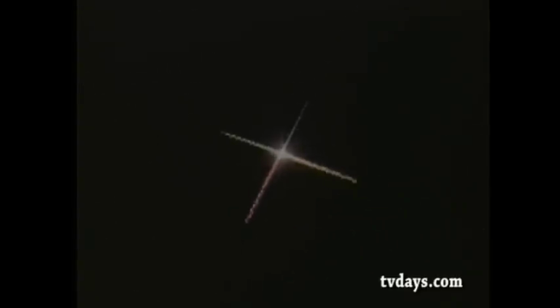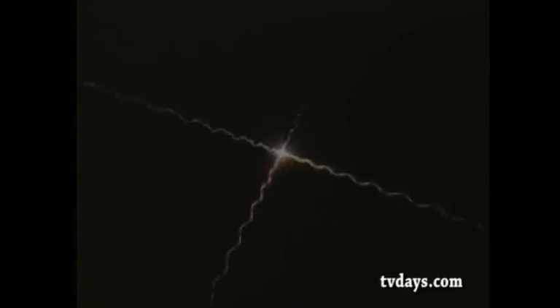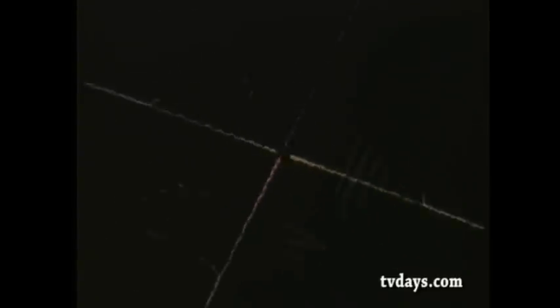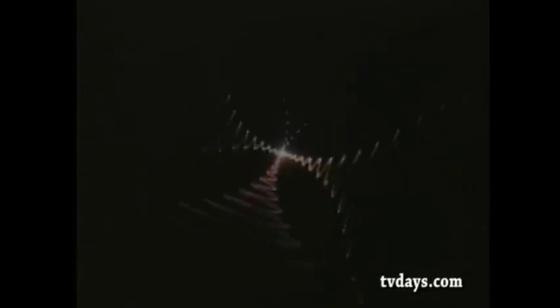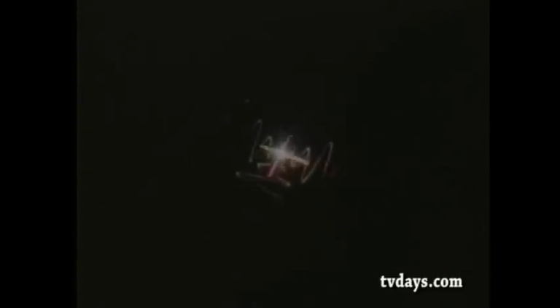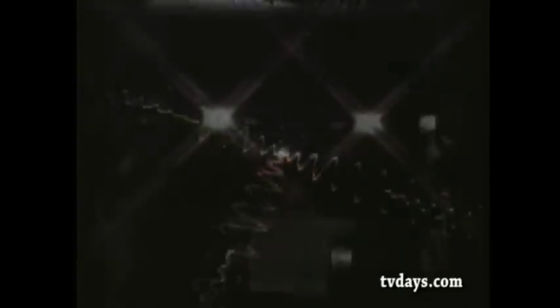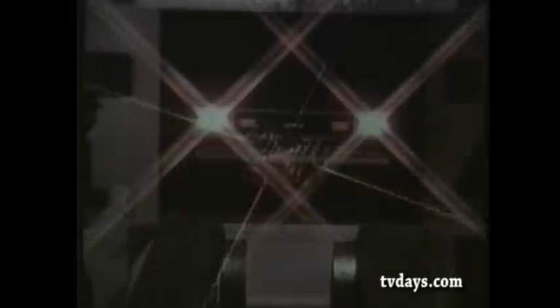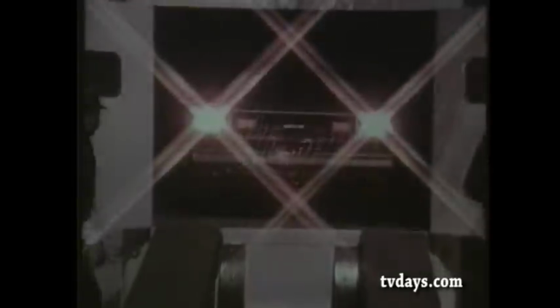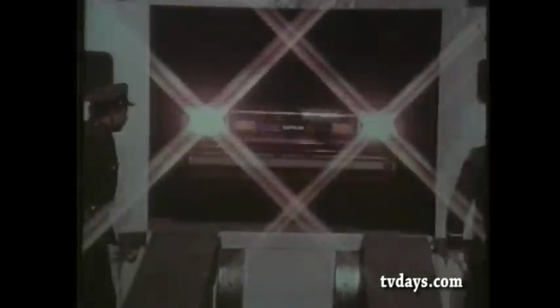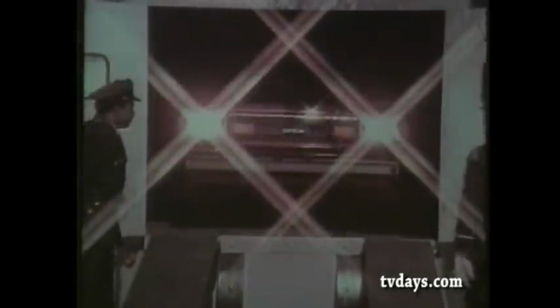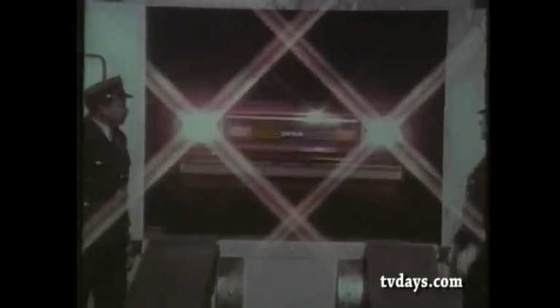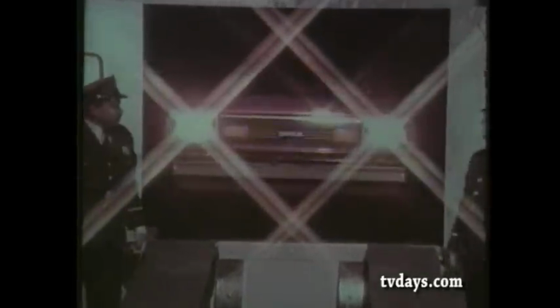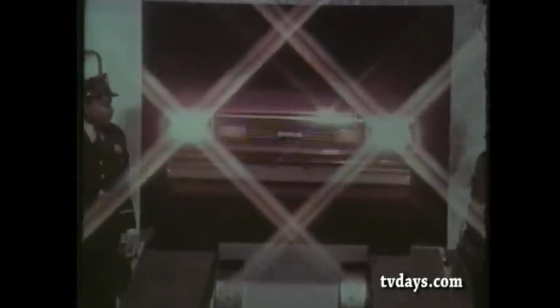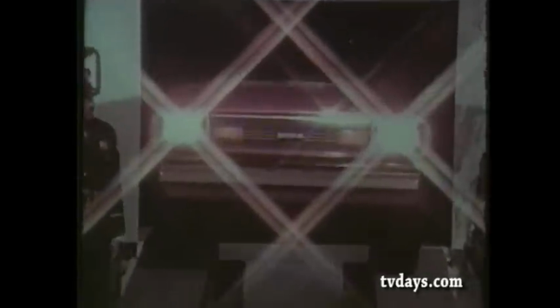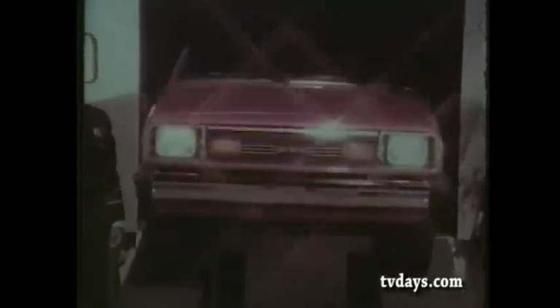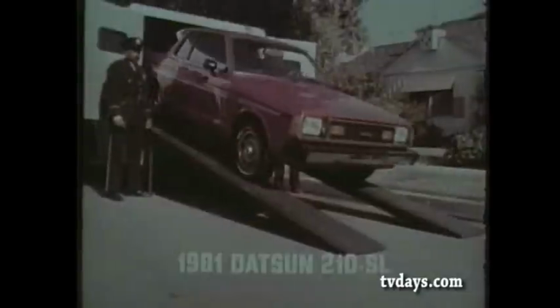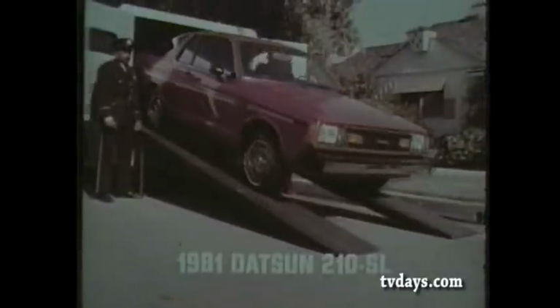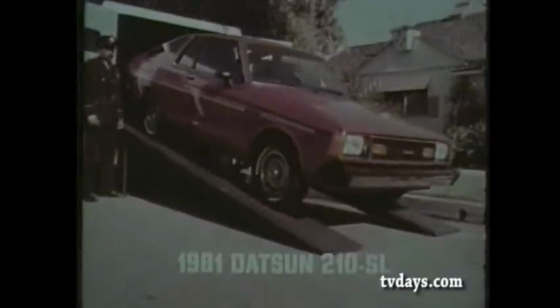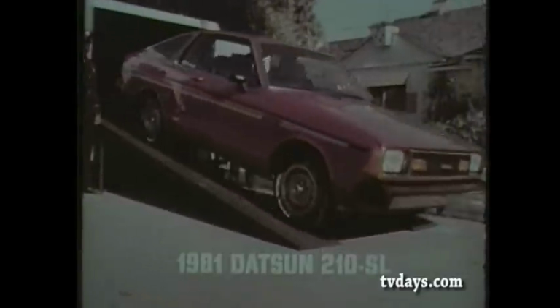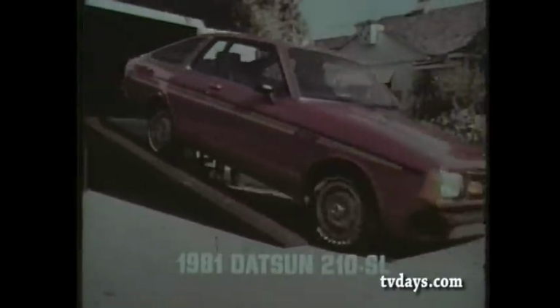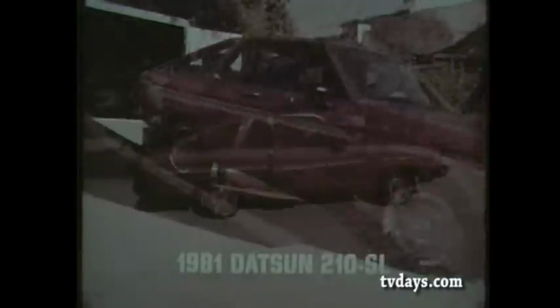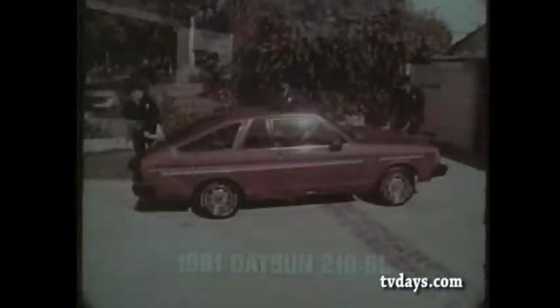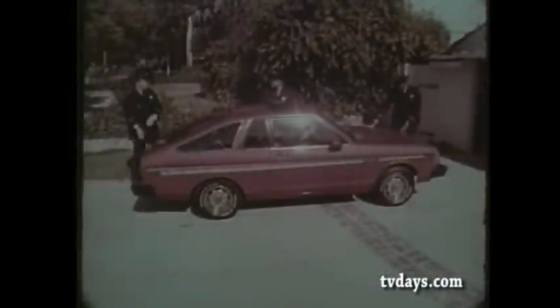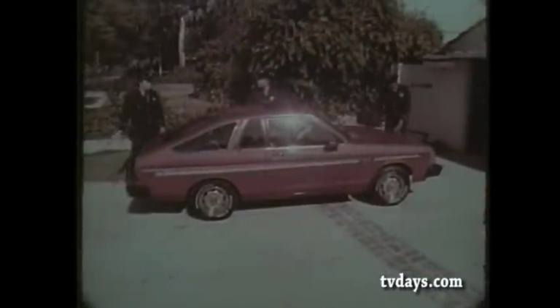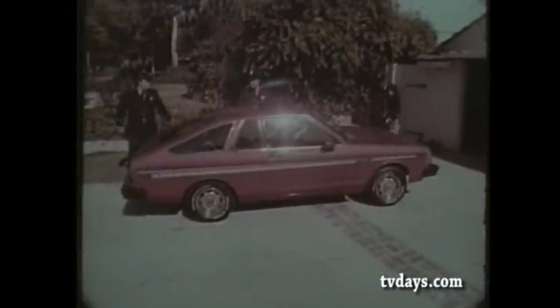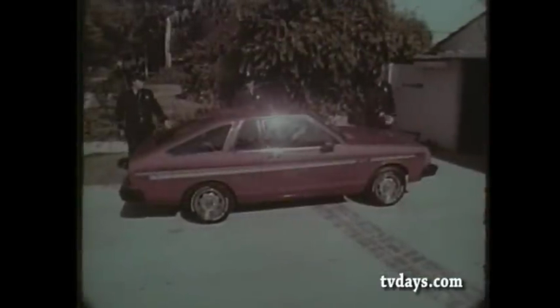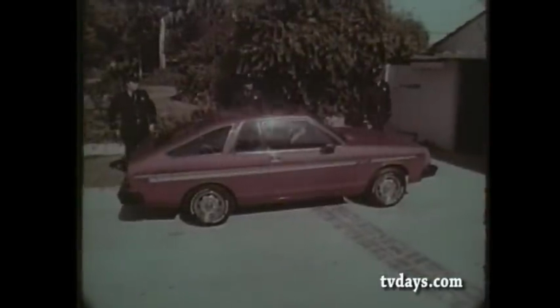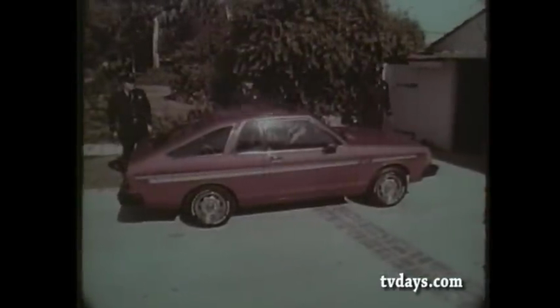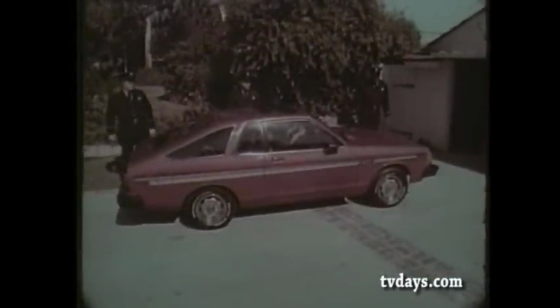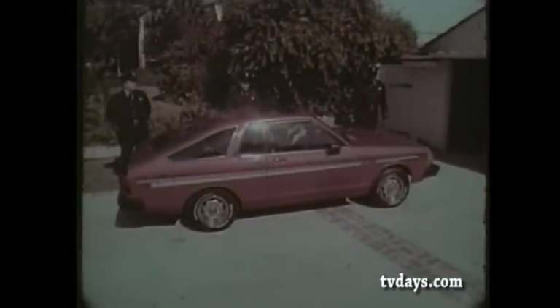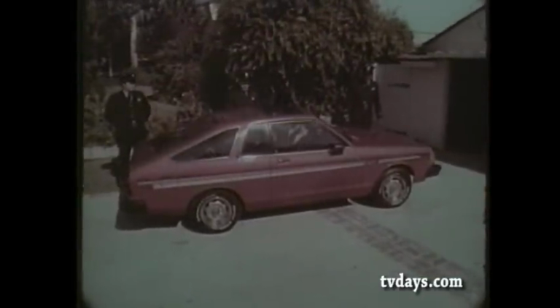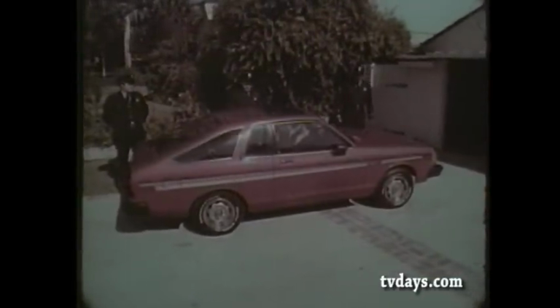The Datsun 210 SL Hatchback. It's a lot of car, not a lot of money.